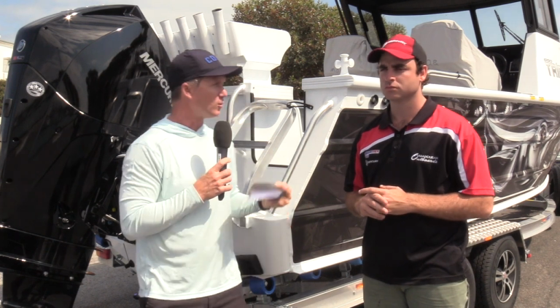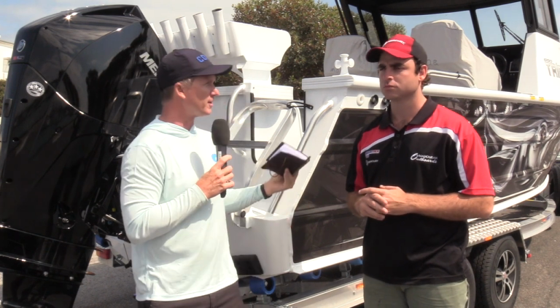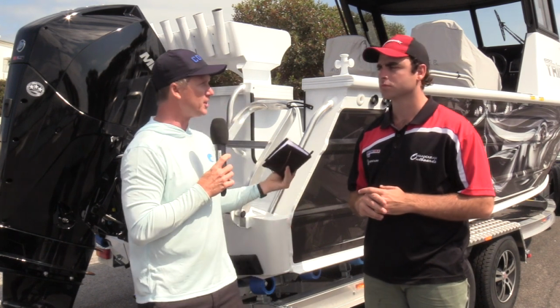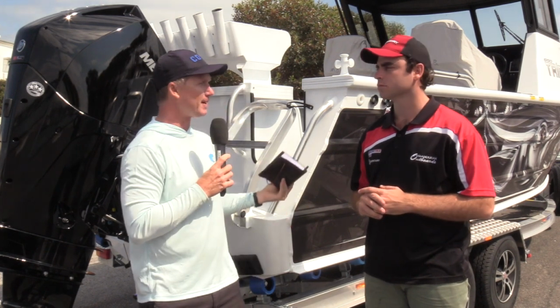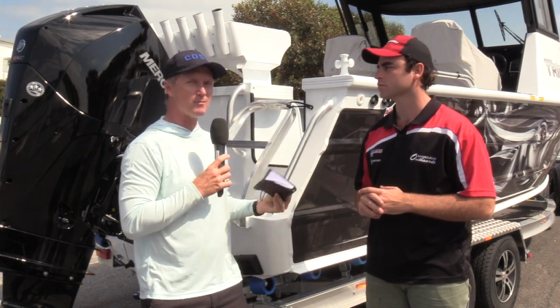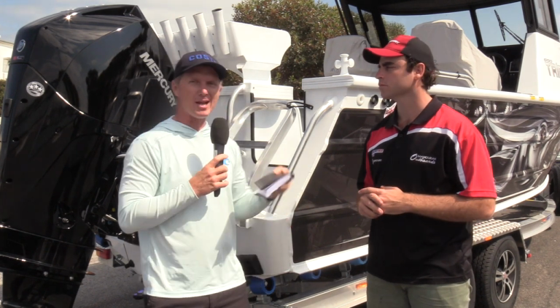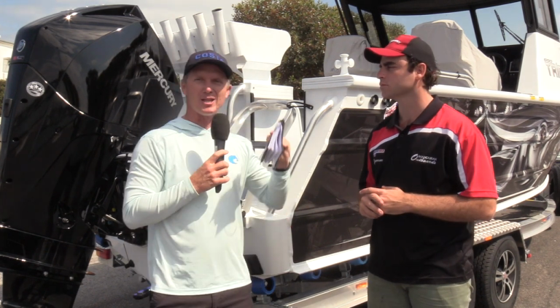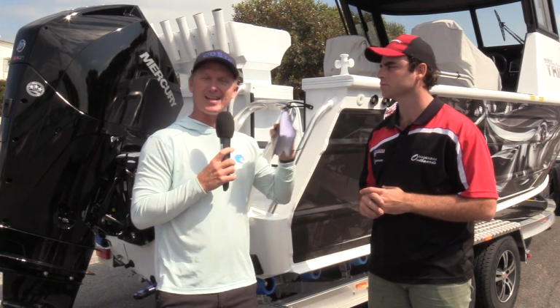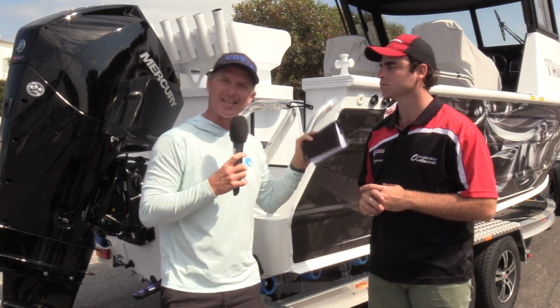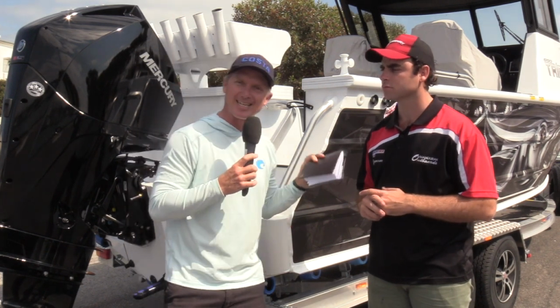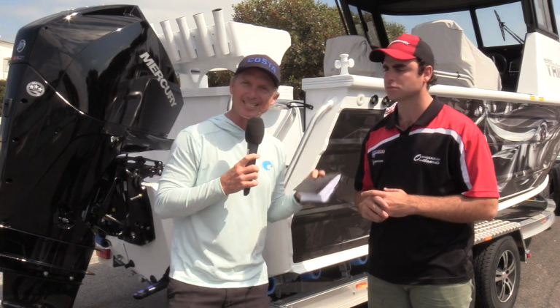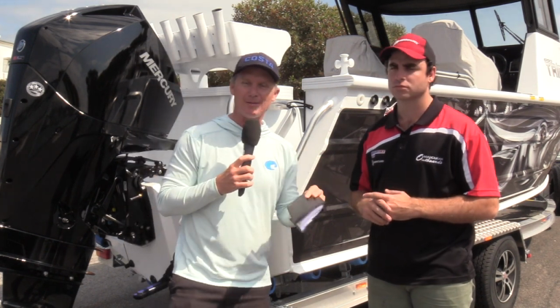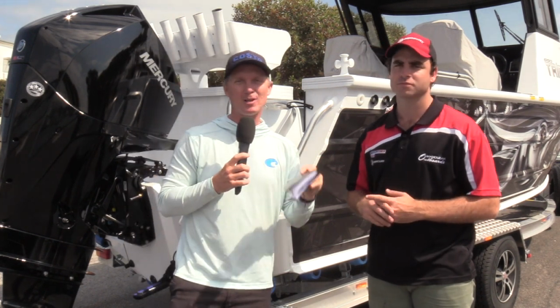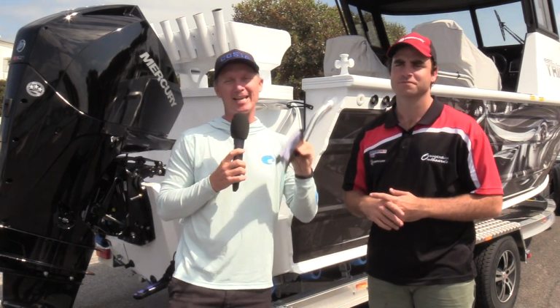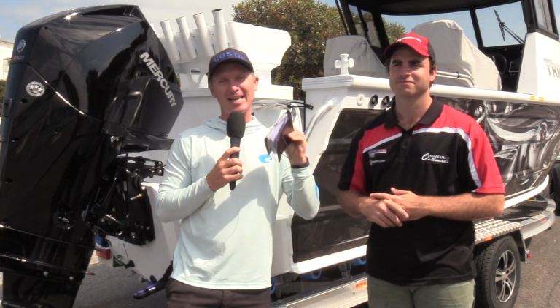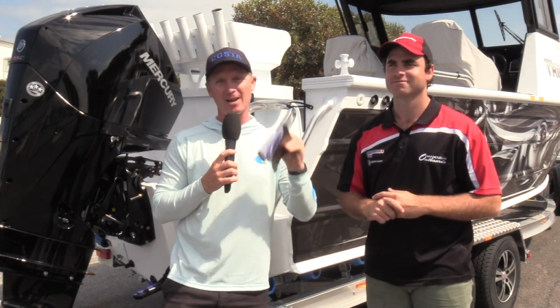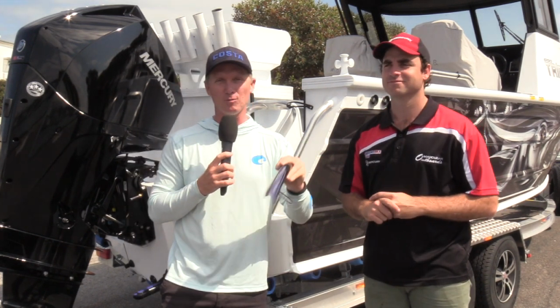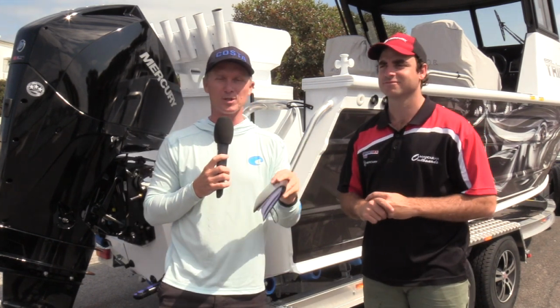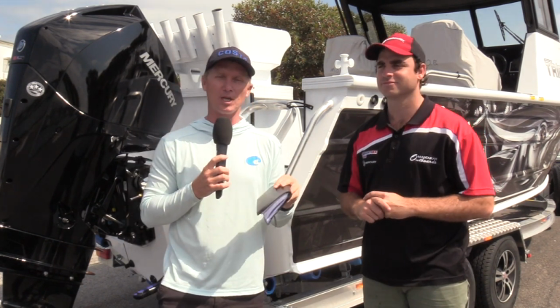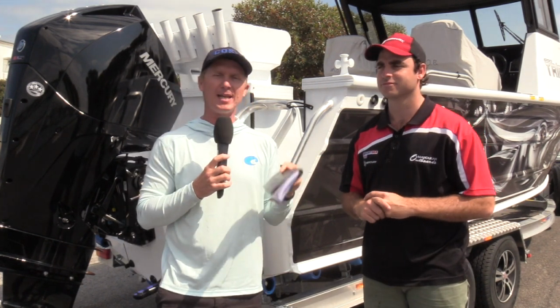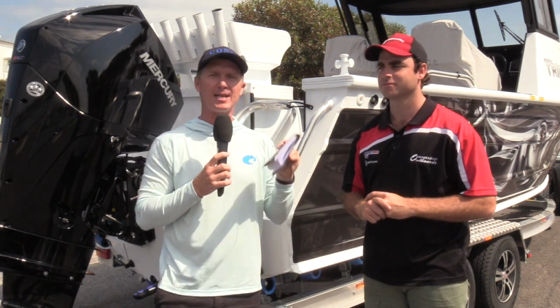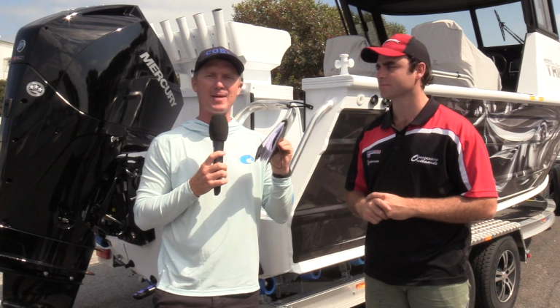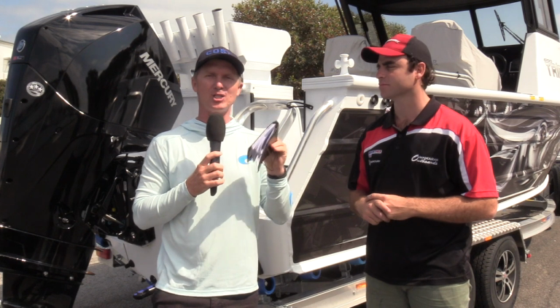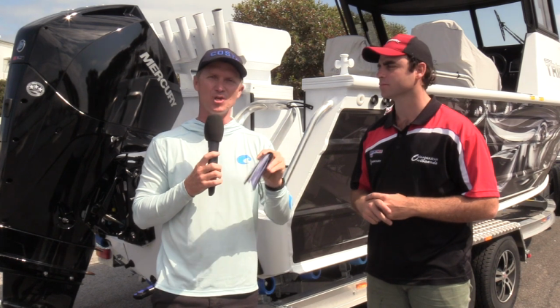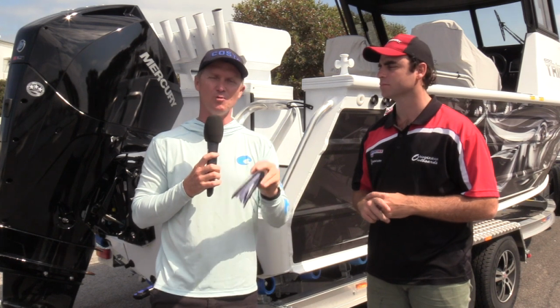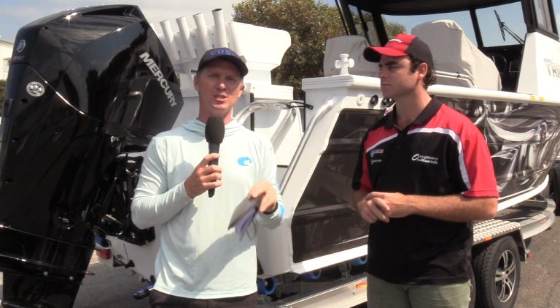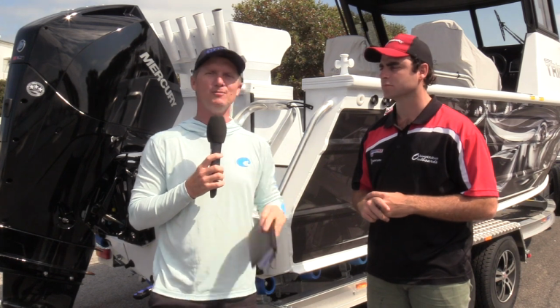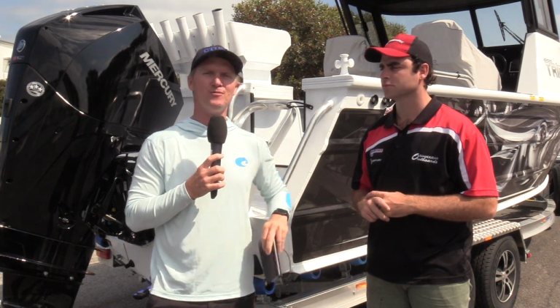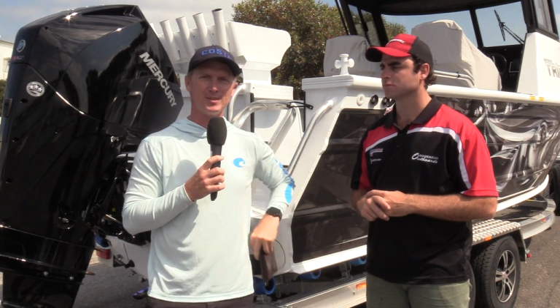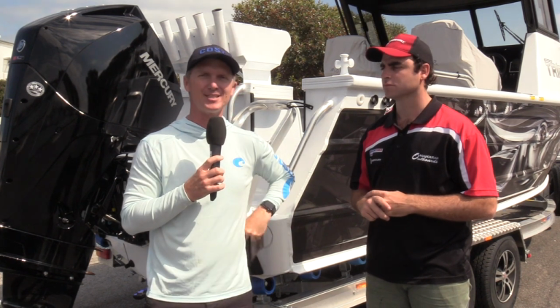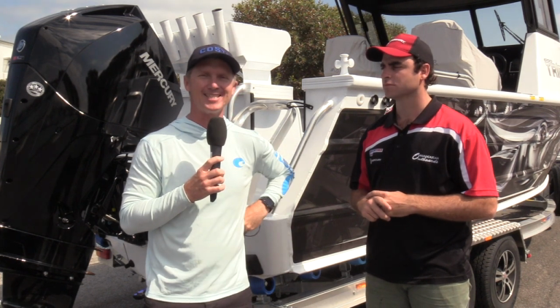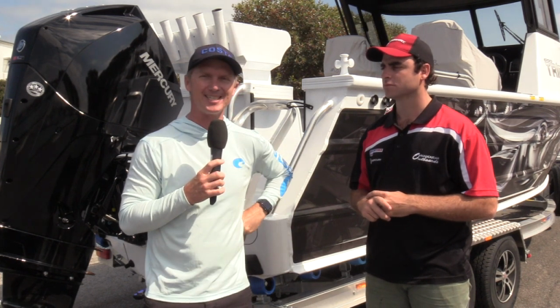Of course at Fishing Monthly, we don't believe anything the dealers say — we like getting it out on the water. So we're going to come back to you with some performance statistics.